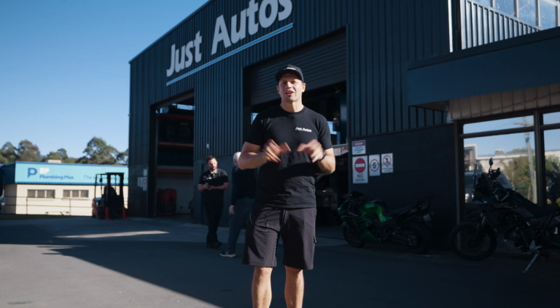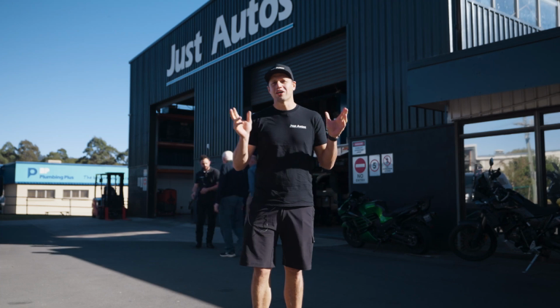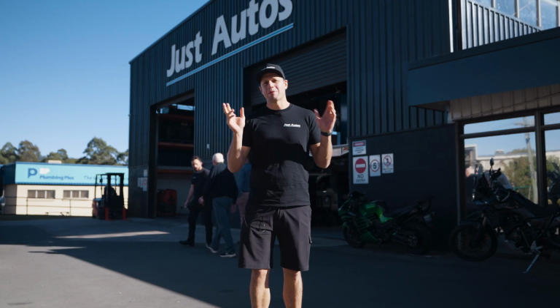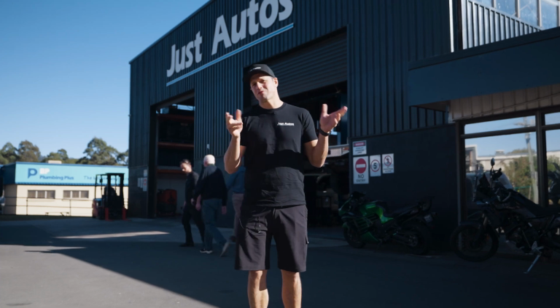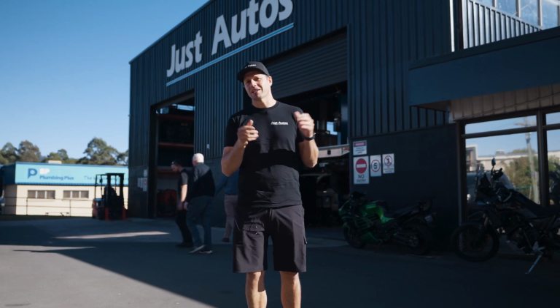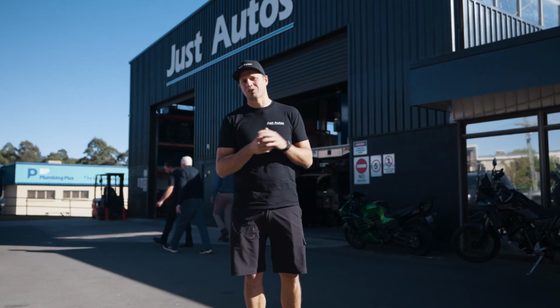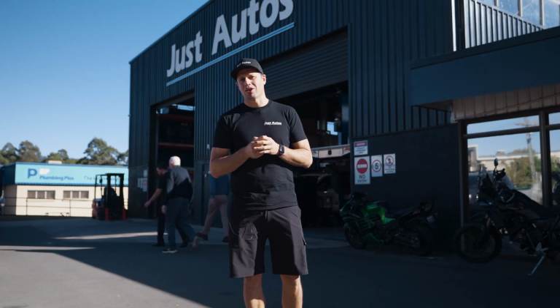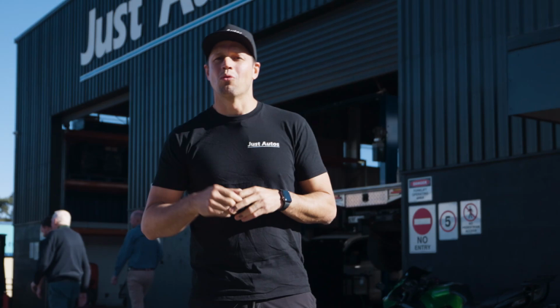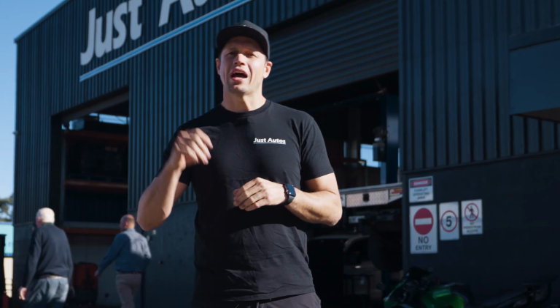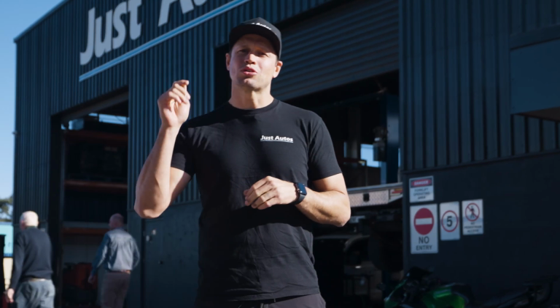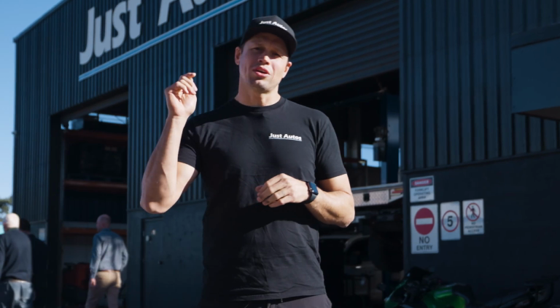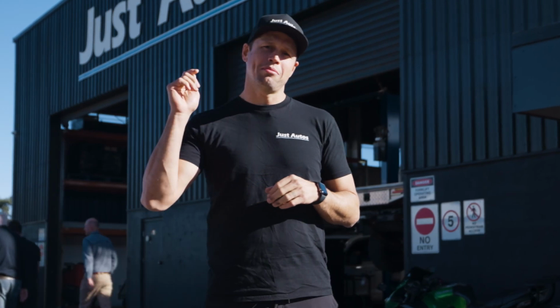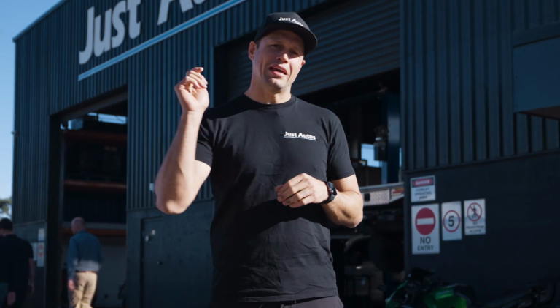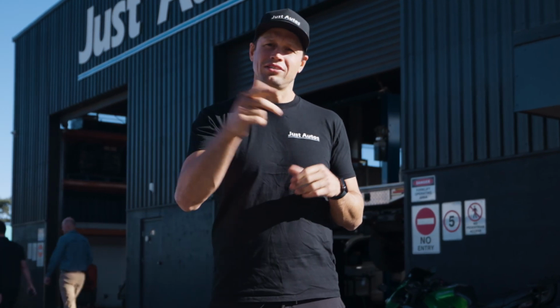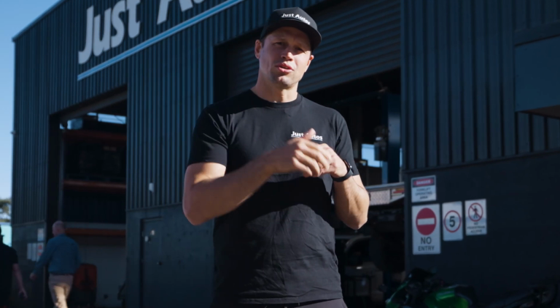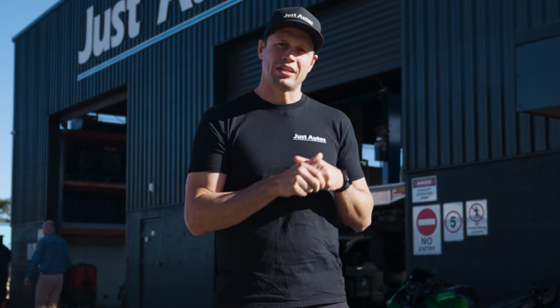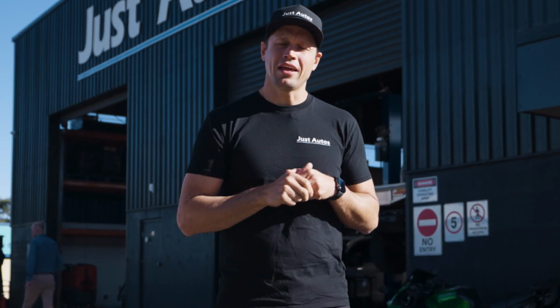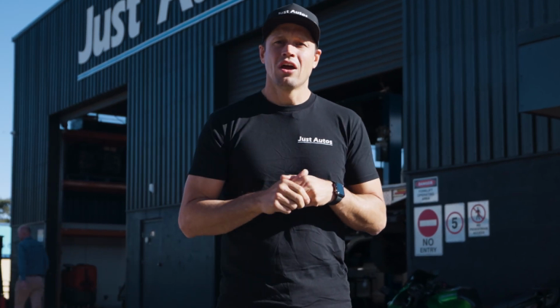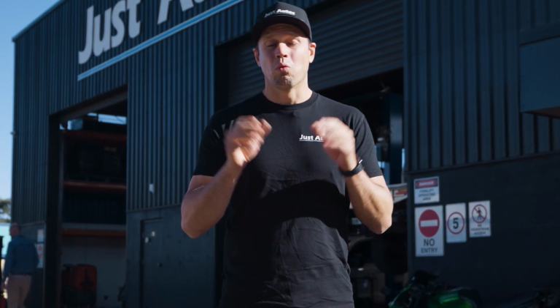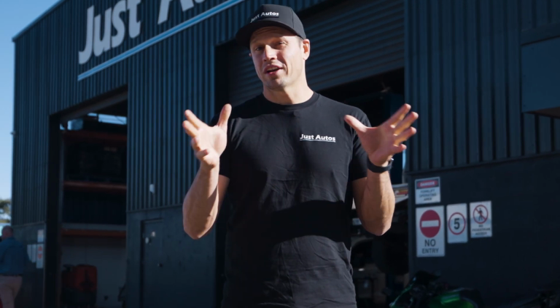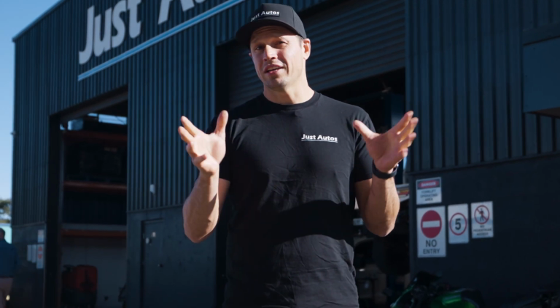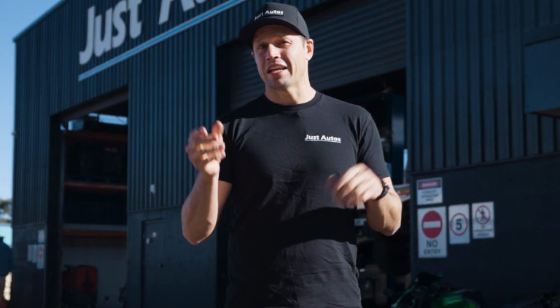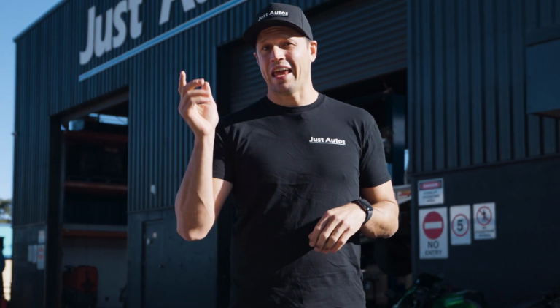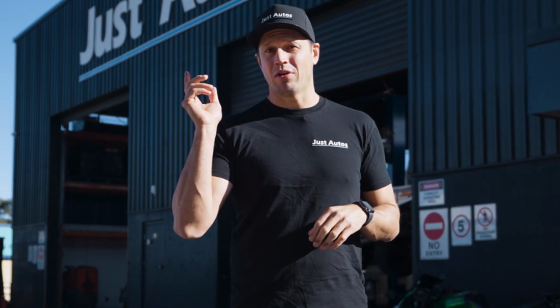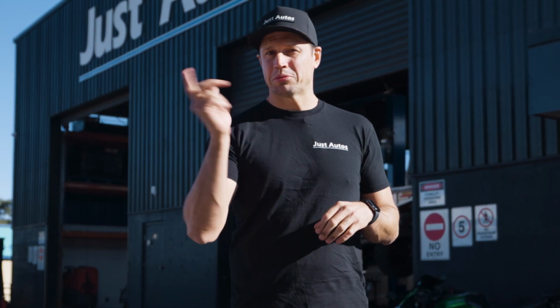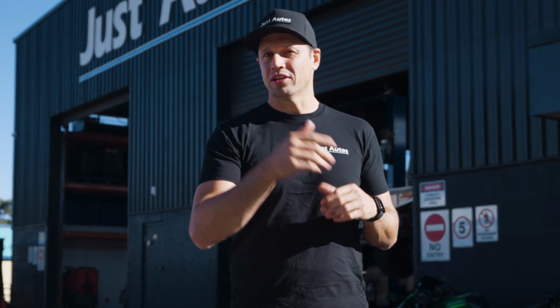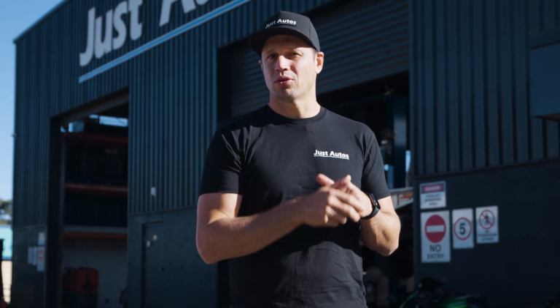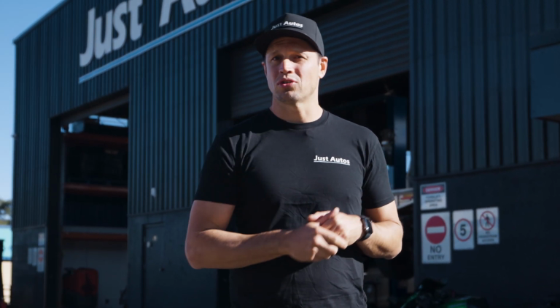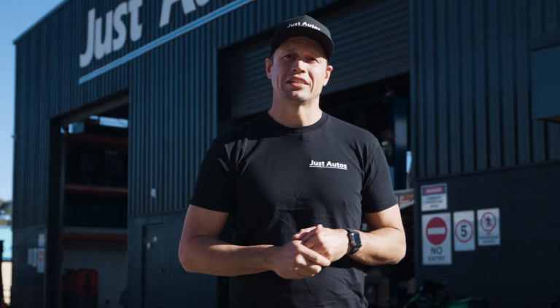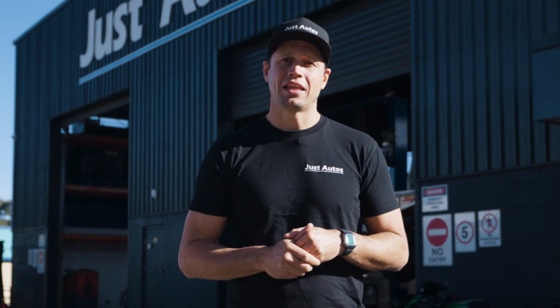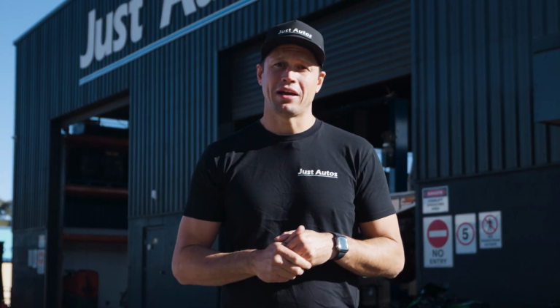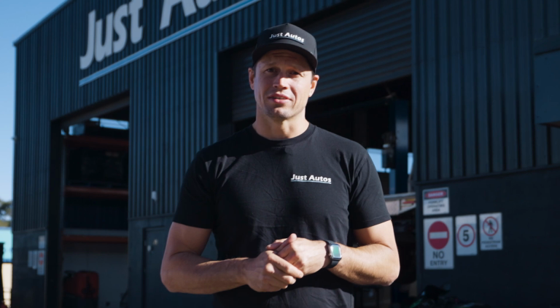Hey guys, Matt from Just Autos. We are talking about EZtune today — what it is and how it helps Just Autos on a daily basis.